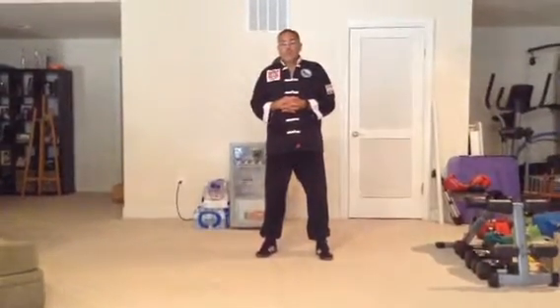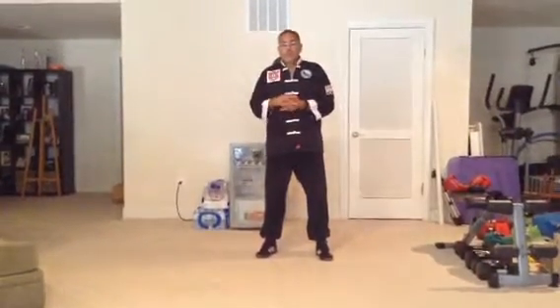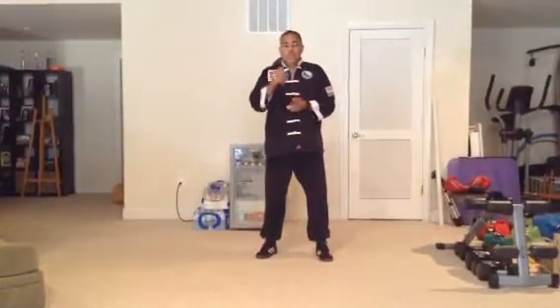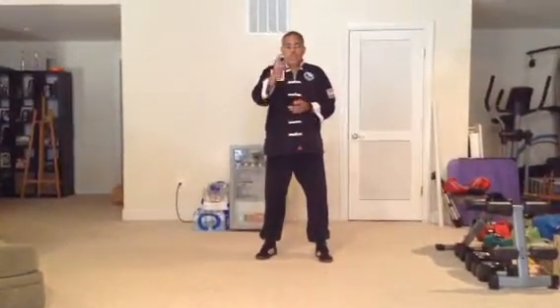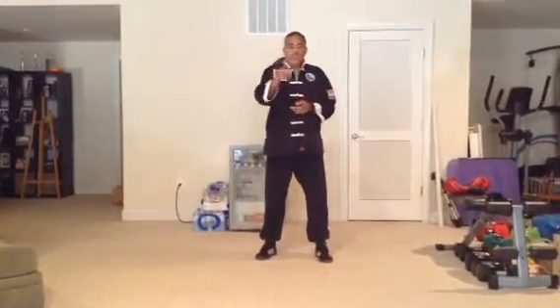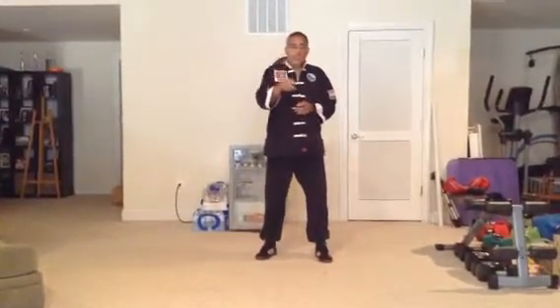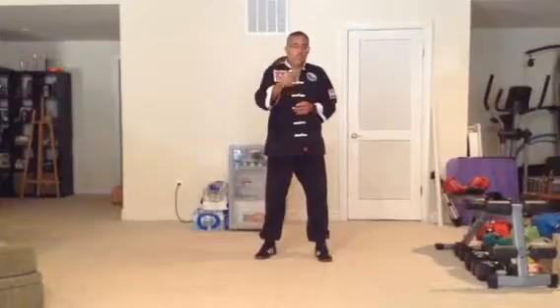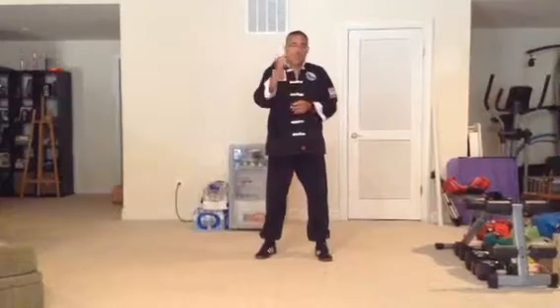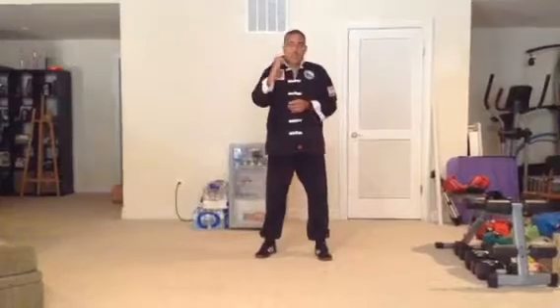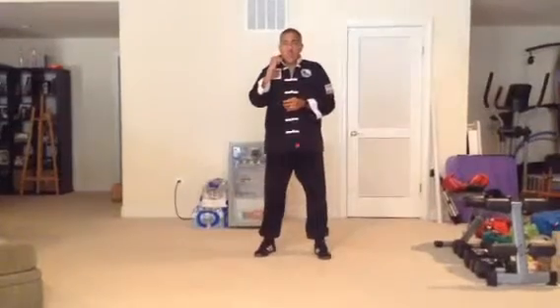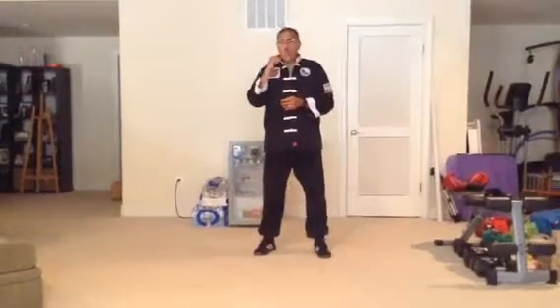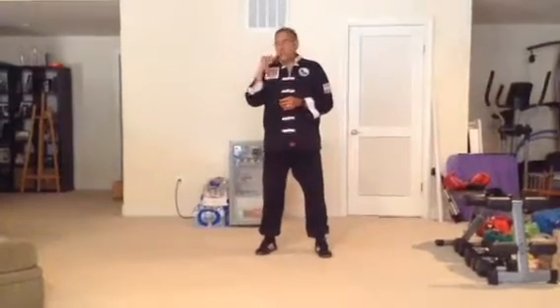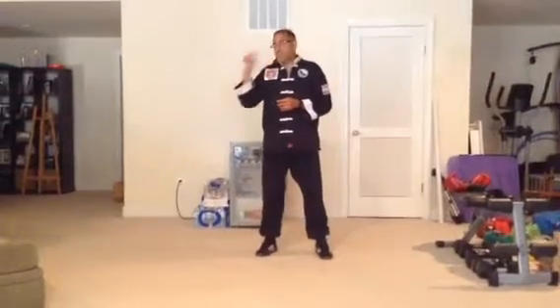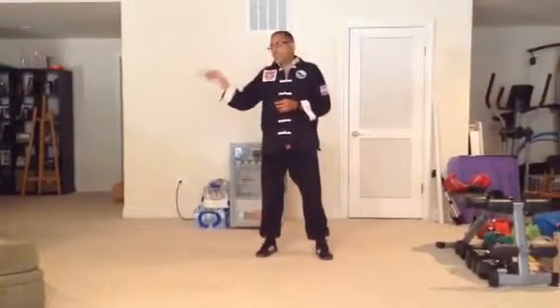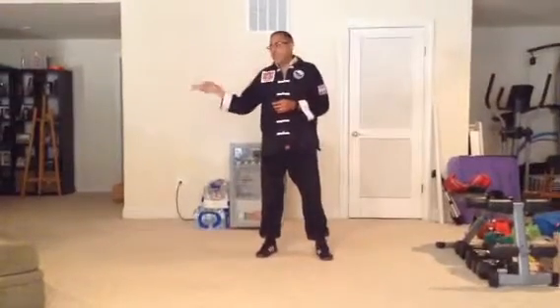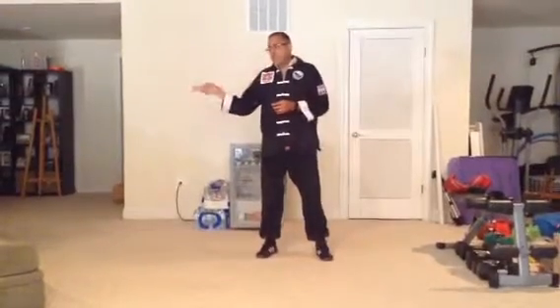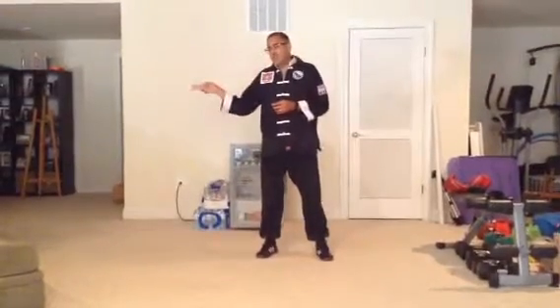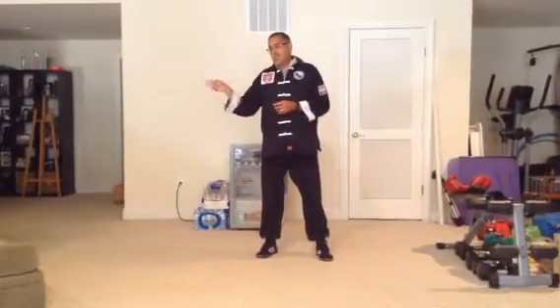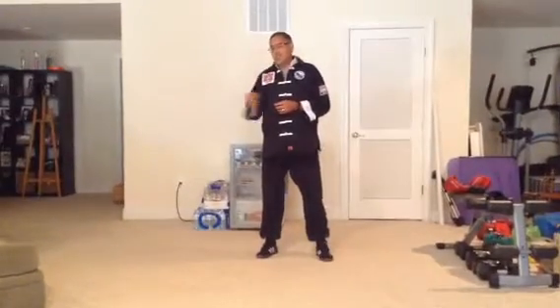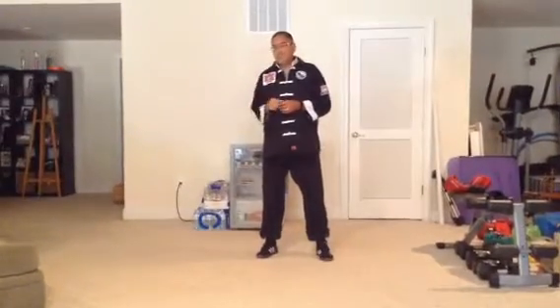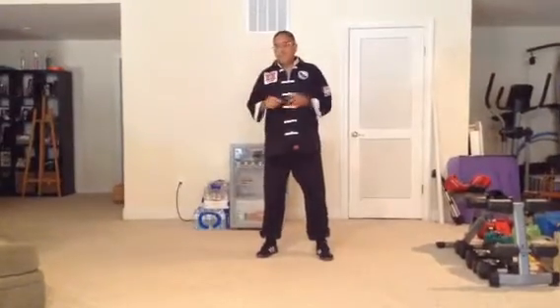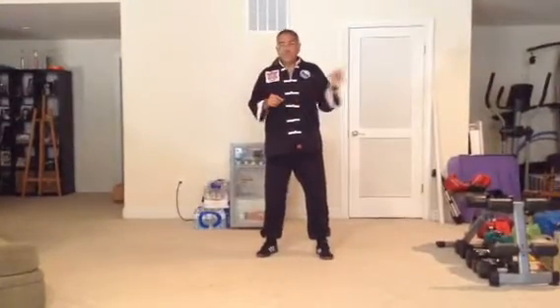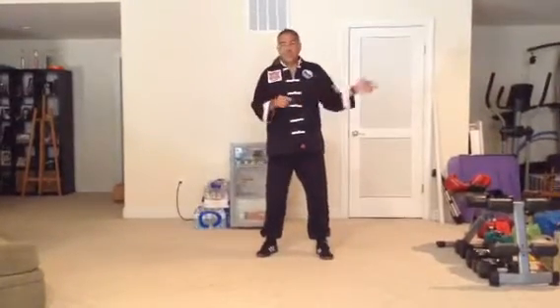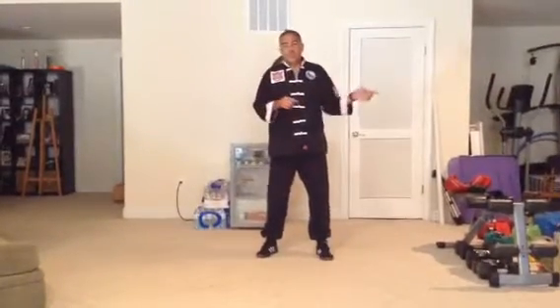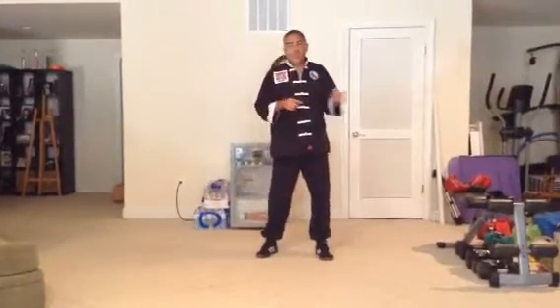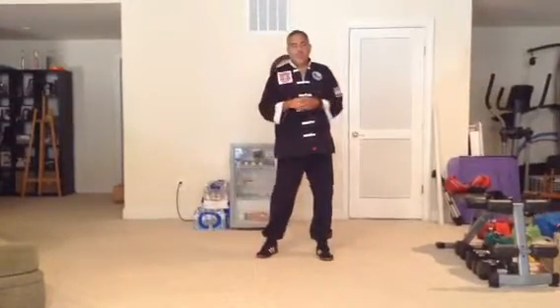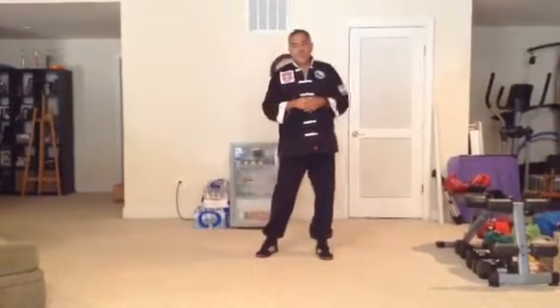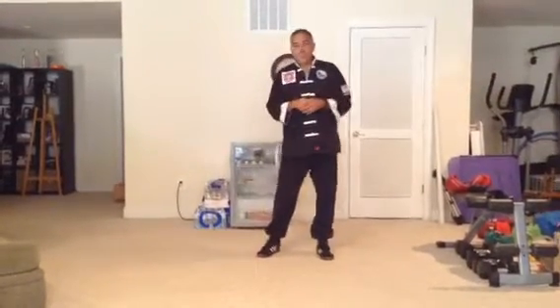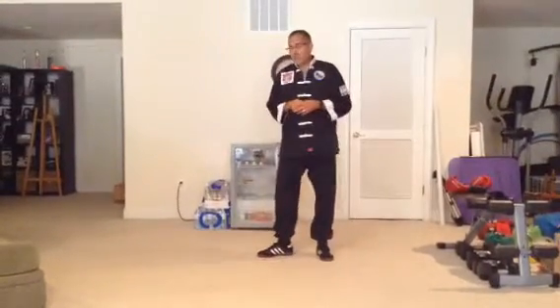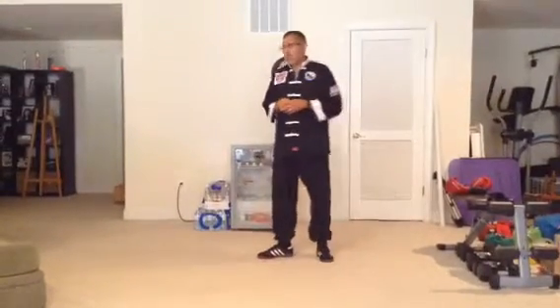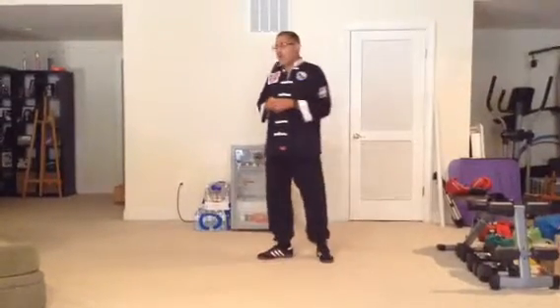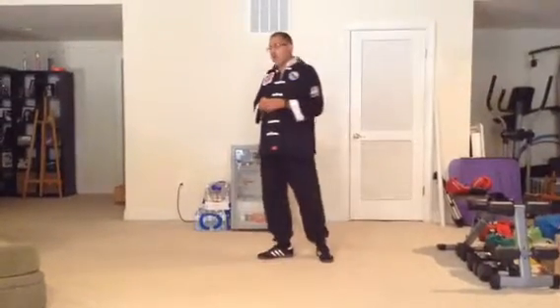I'm facing 12 o'clock, behind me is 6 o'clock, to my right is 3 and to my left is 9 o'clock.